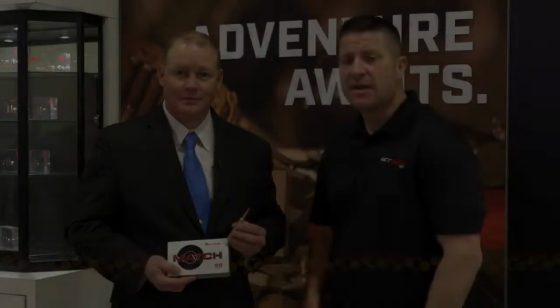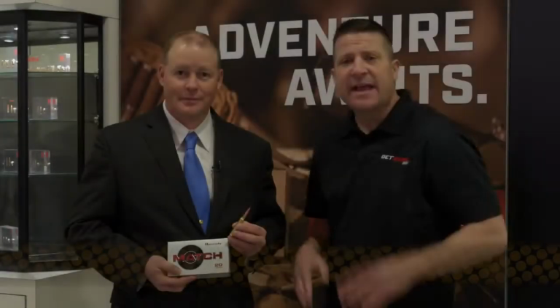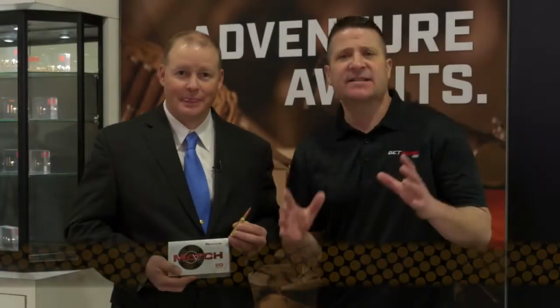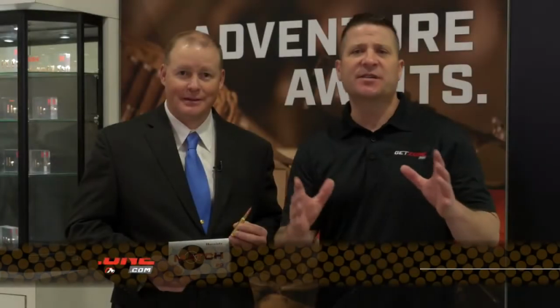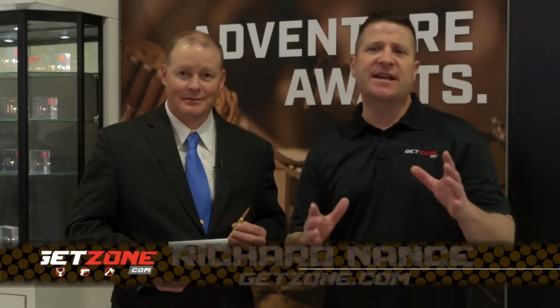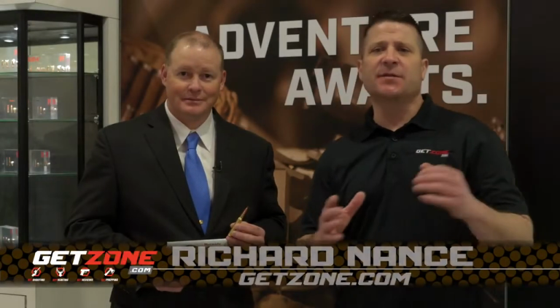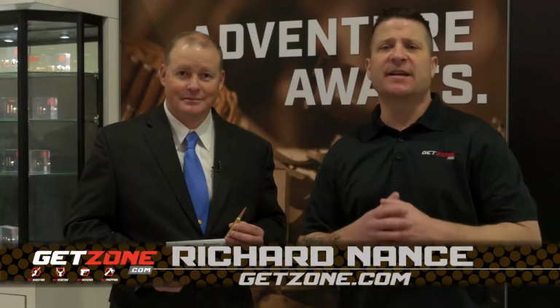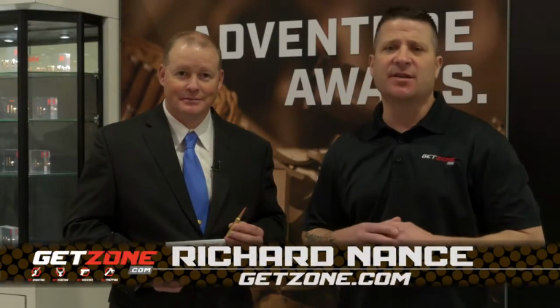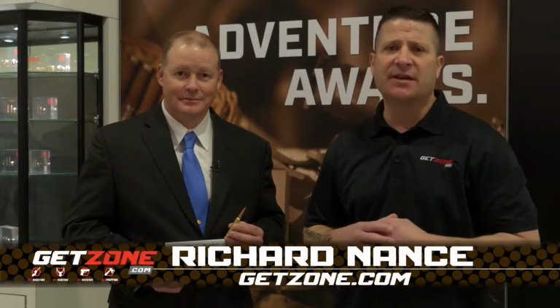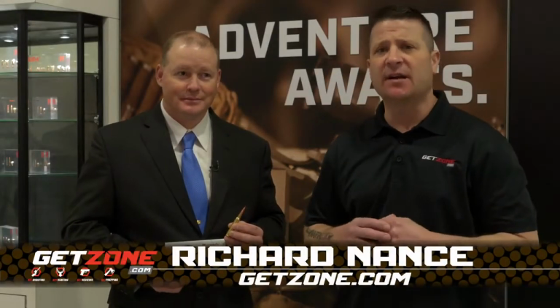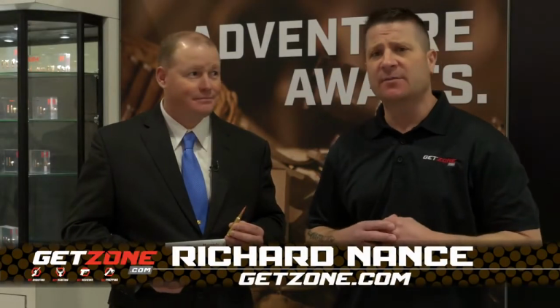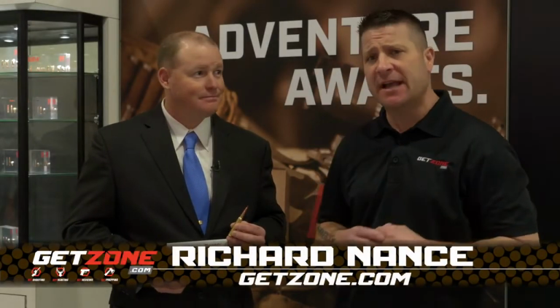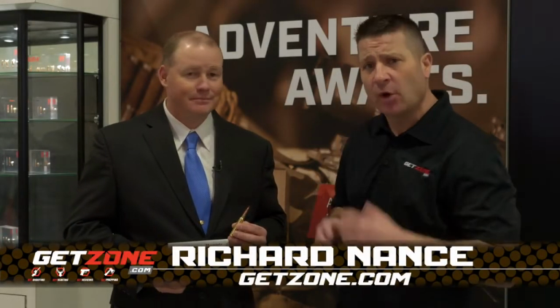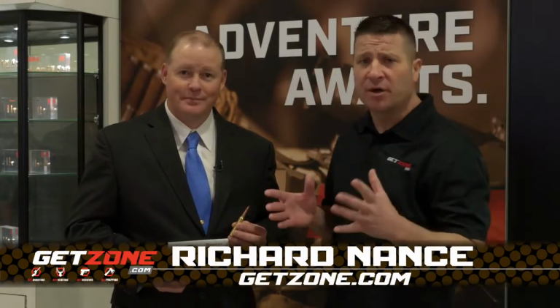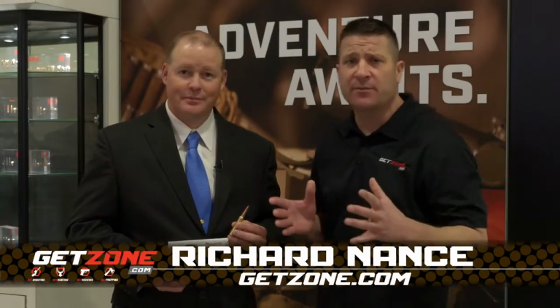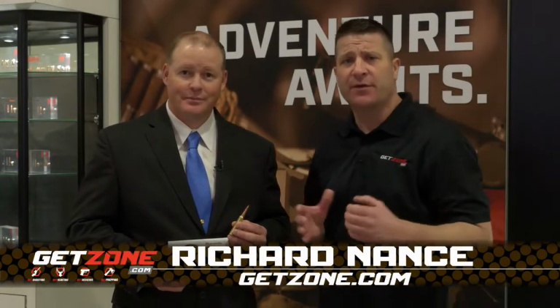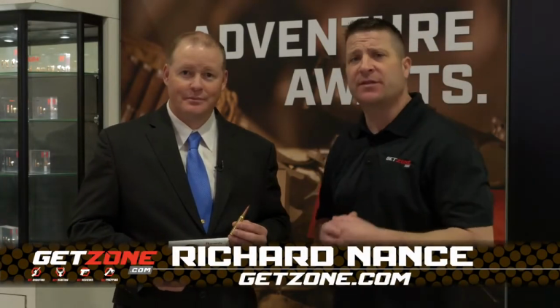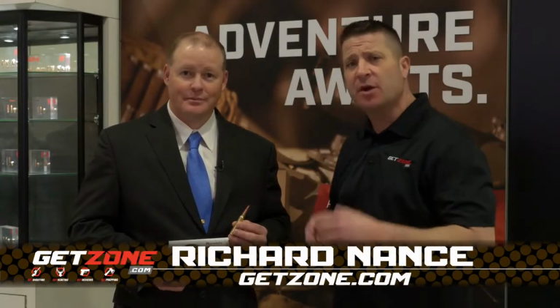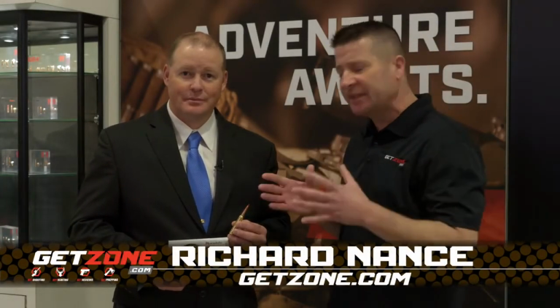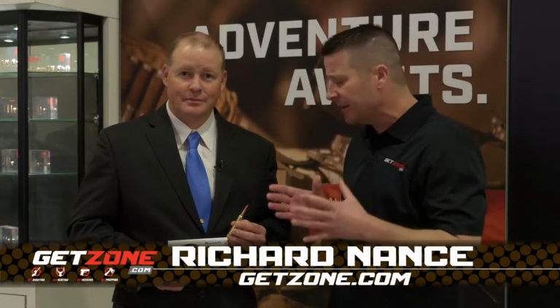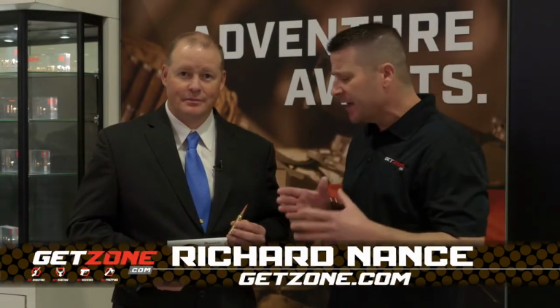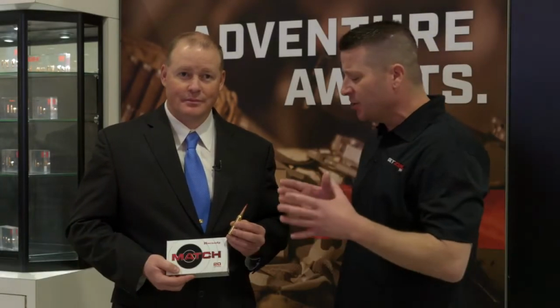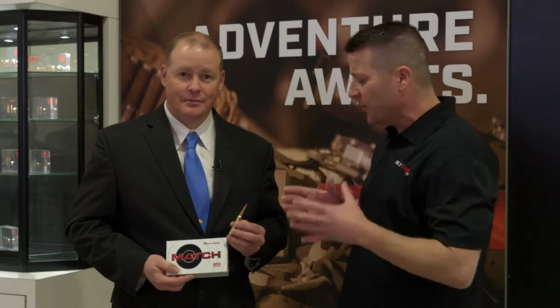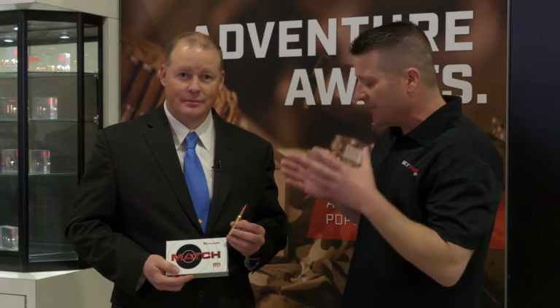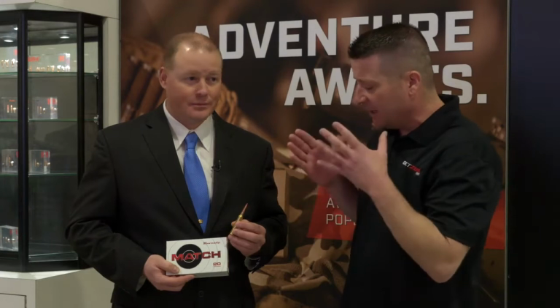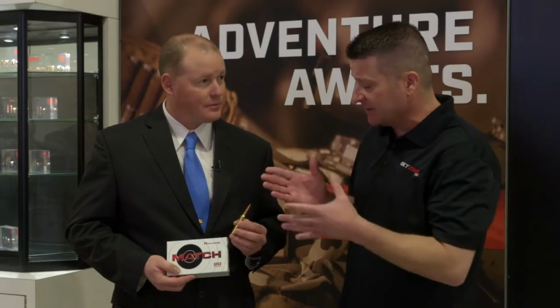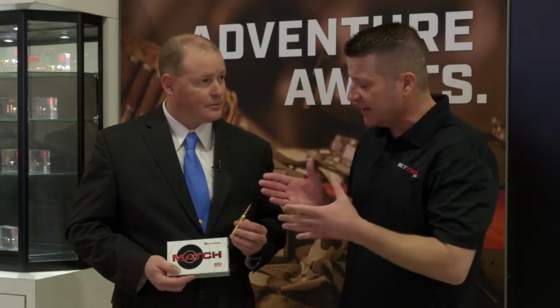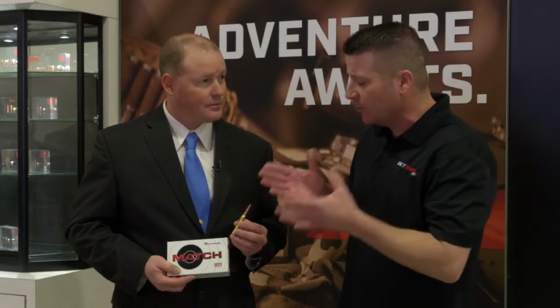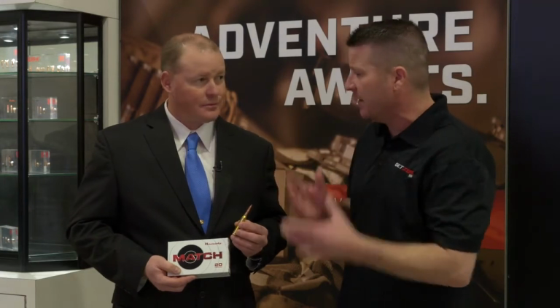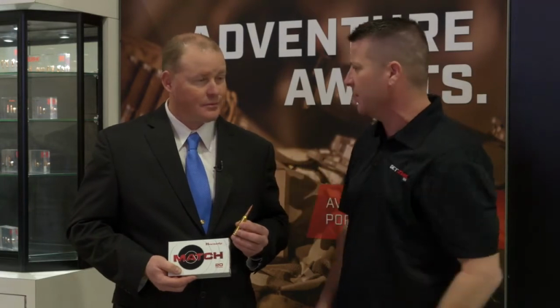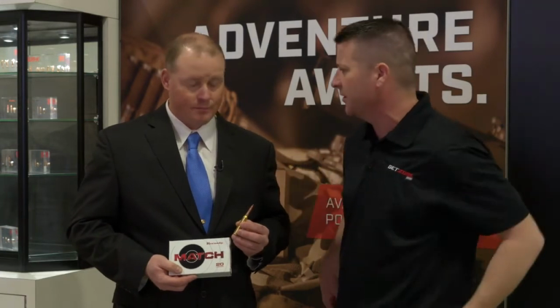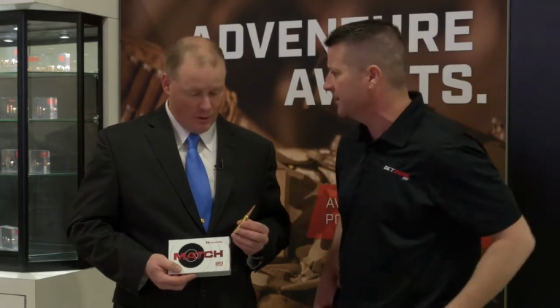Hey guys, I'm Rich Nance from GetZone.com. Today I'm at the Hornady booth with Joe Thielen, and Joe, you have an exciting new round you want to share with us.